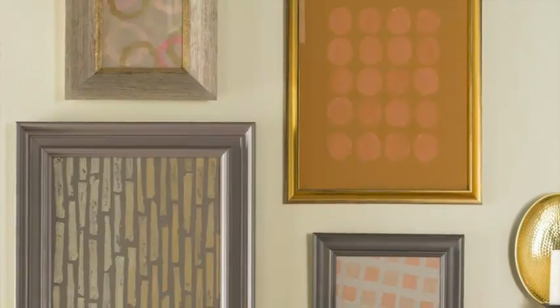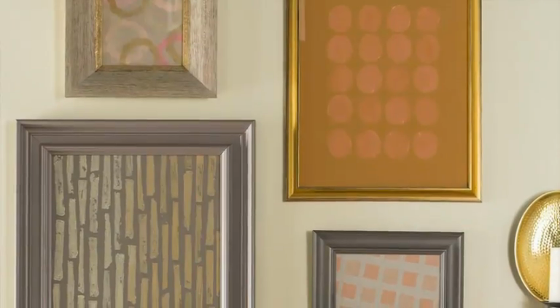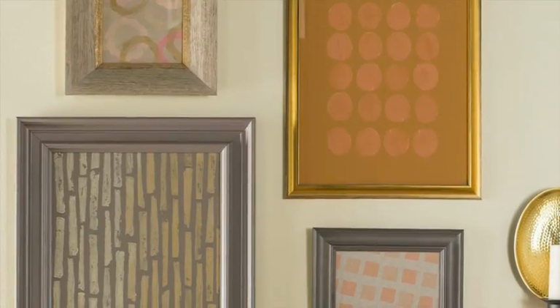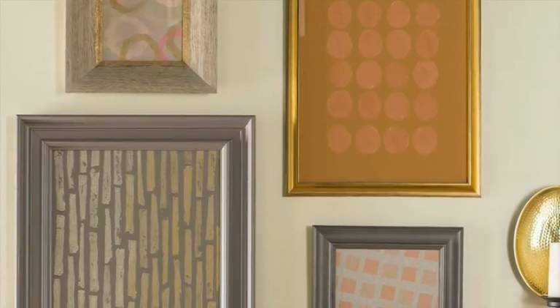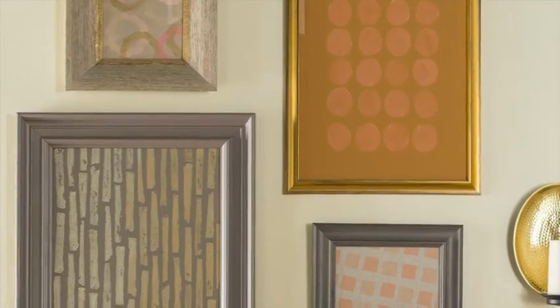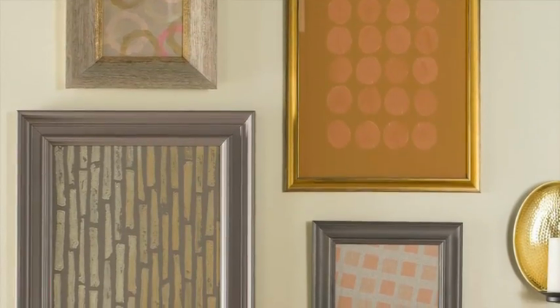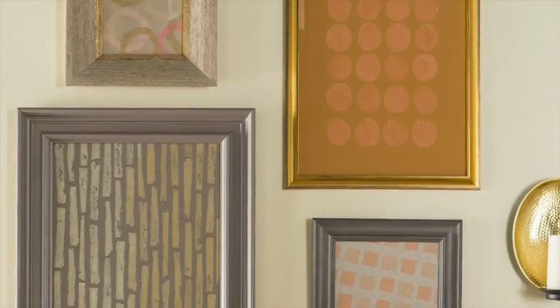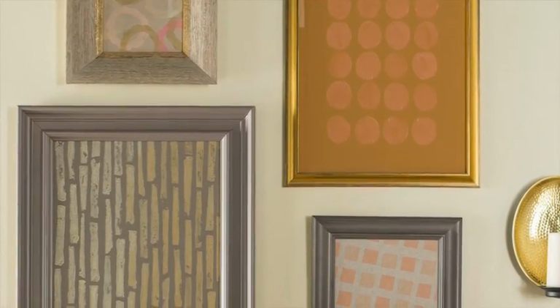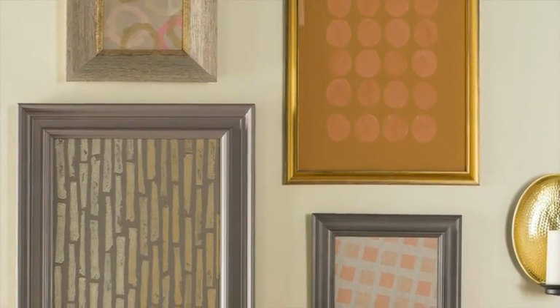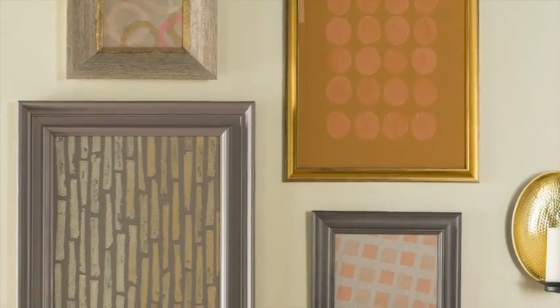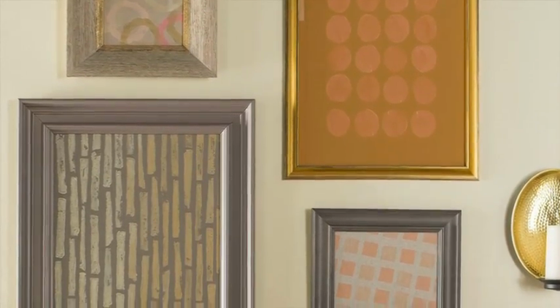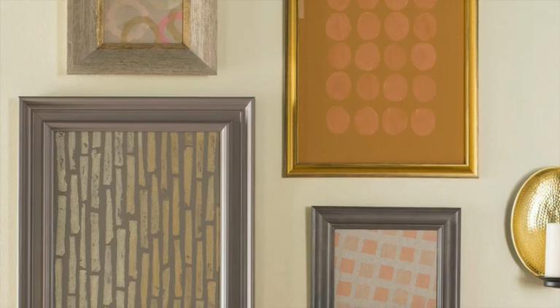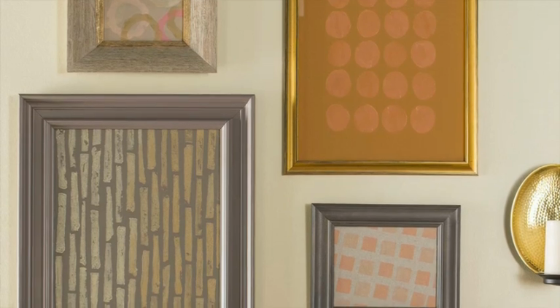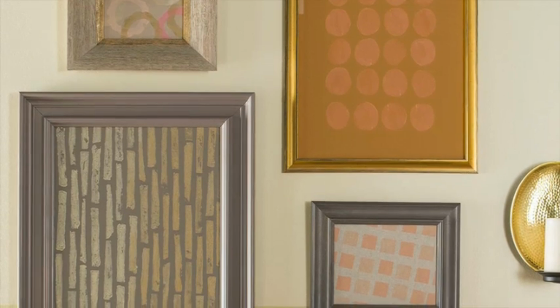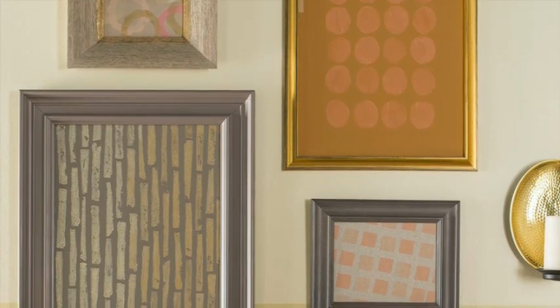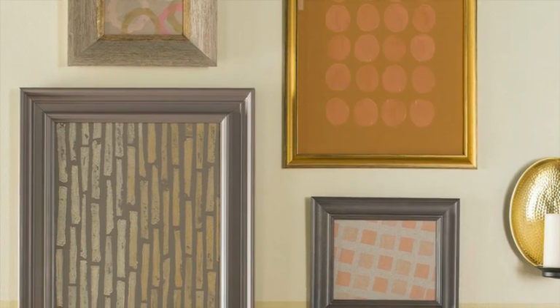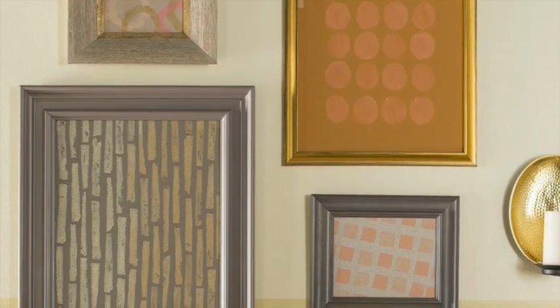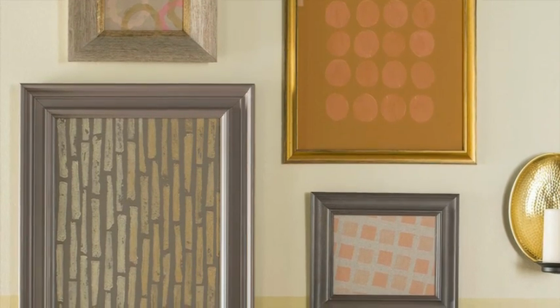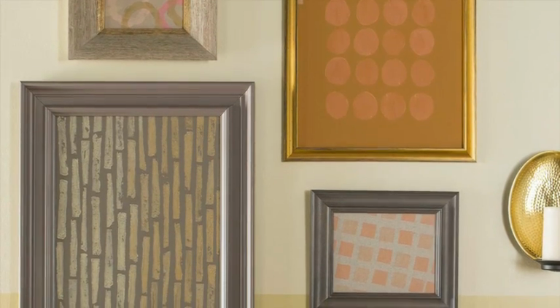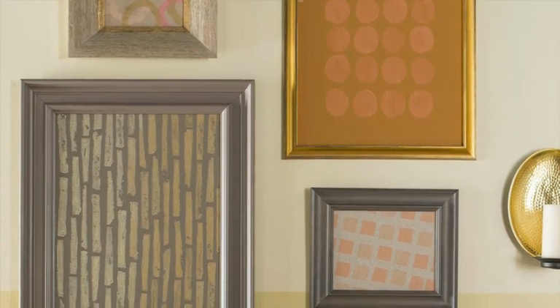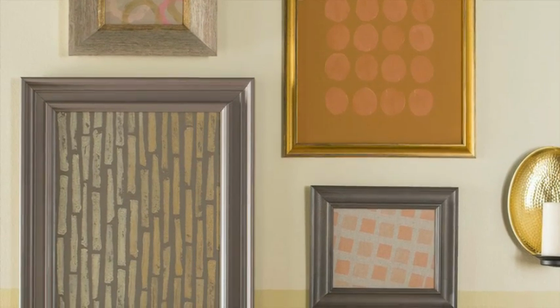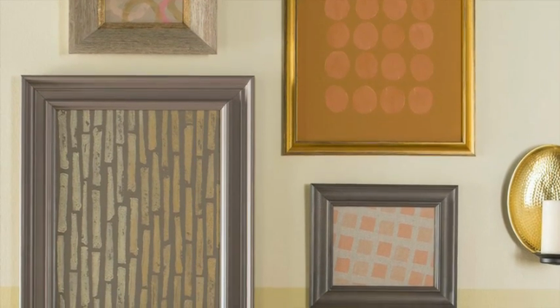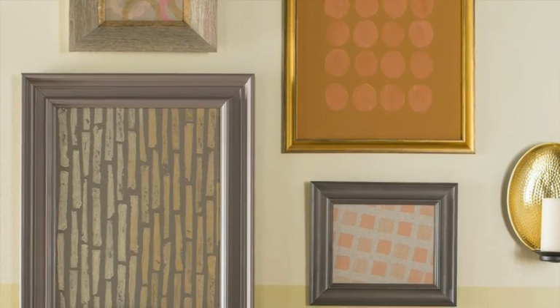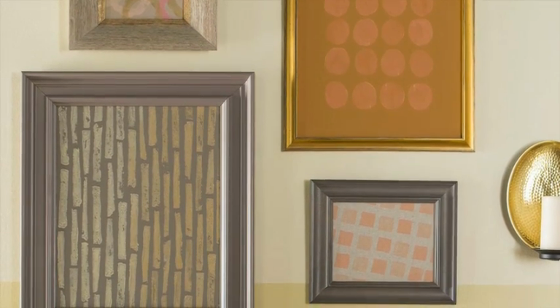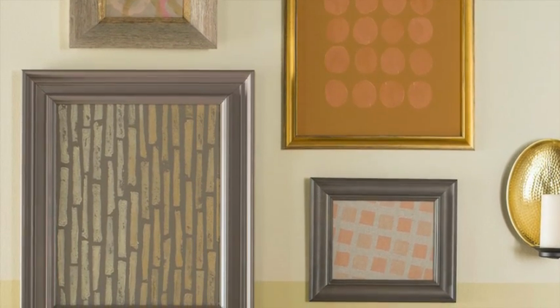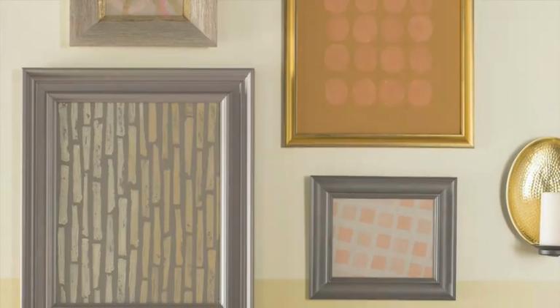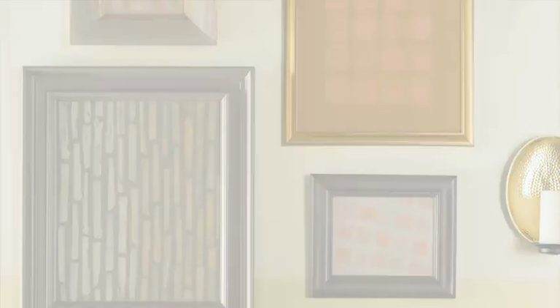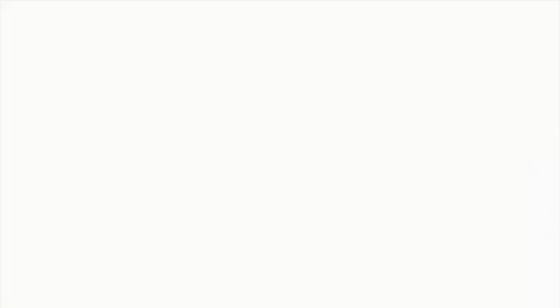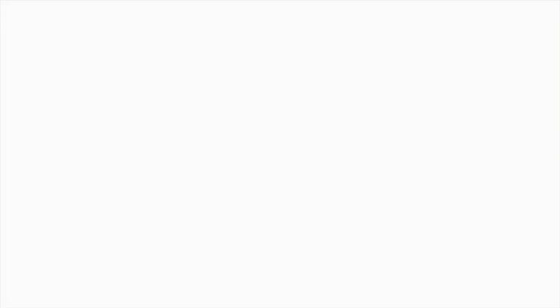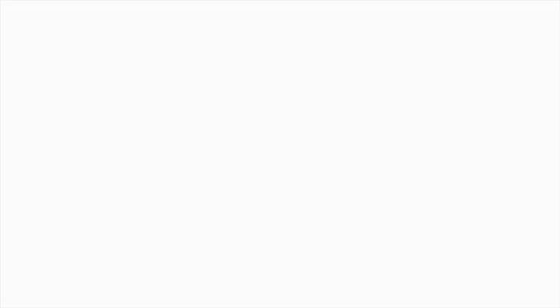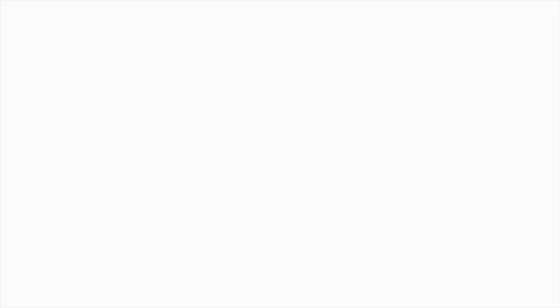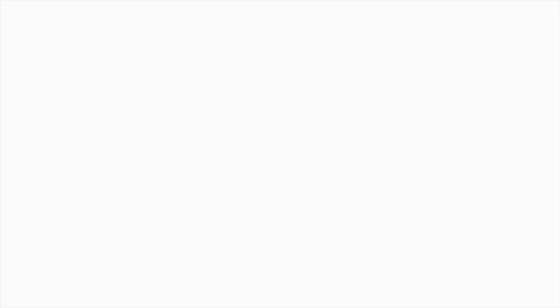Vegetable printing is easy, inexpensive, and lets you make unique, modern artwork you'll be proud to hang.